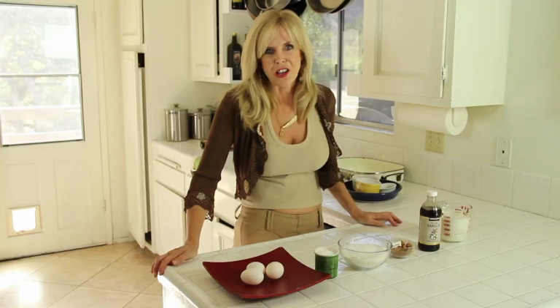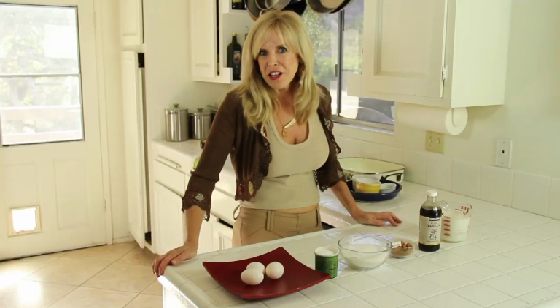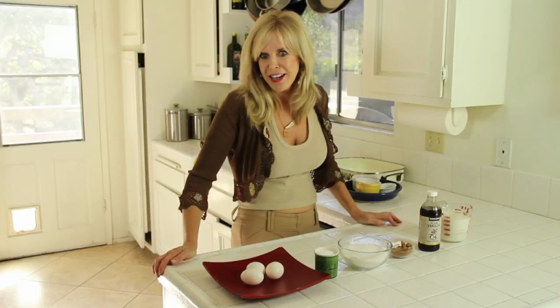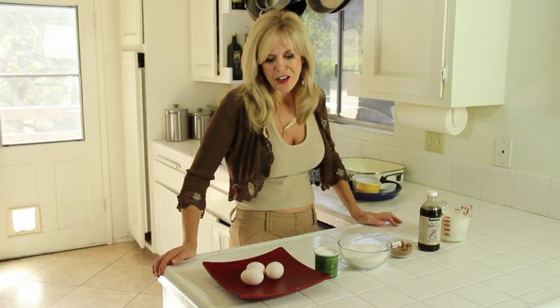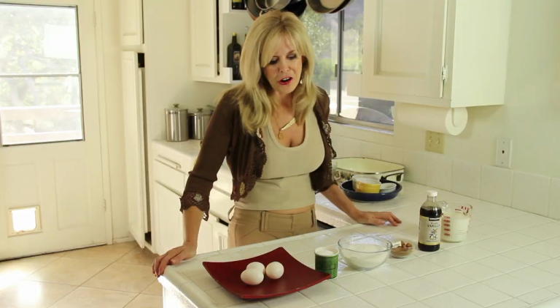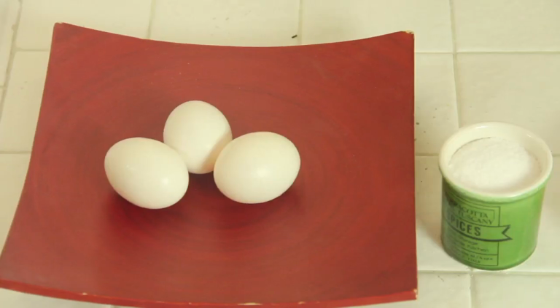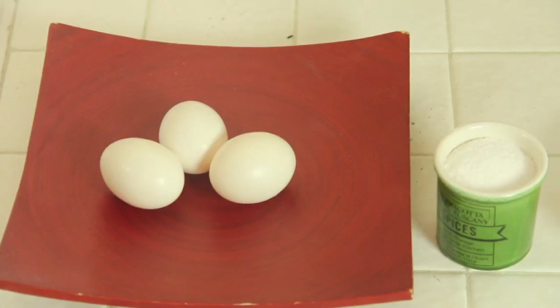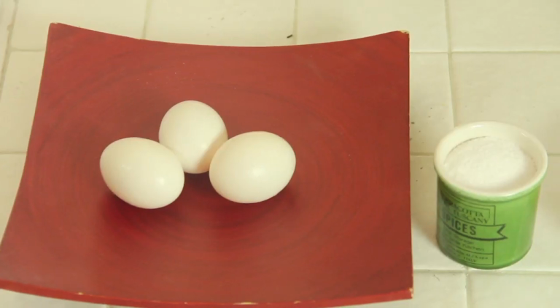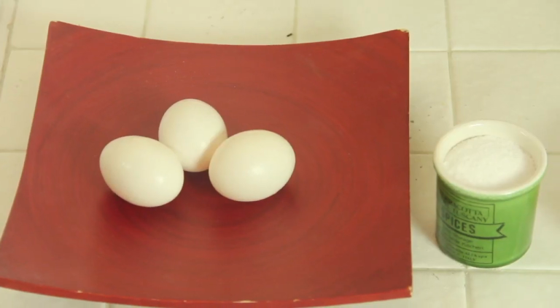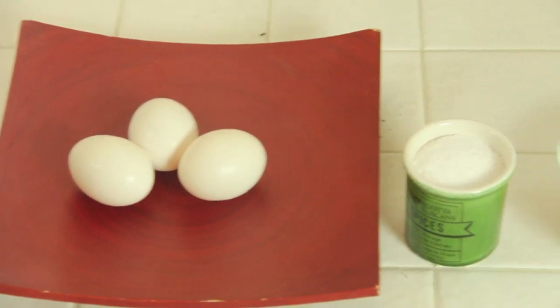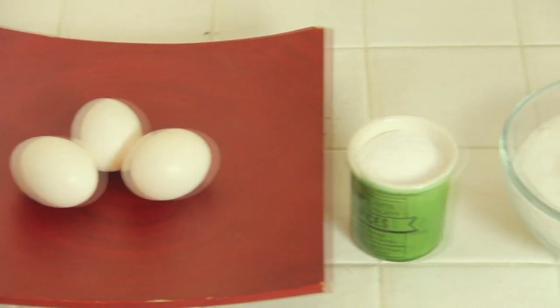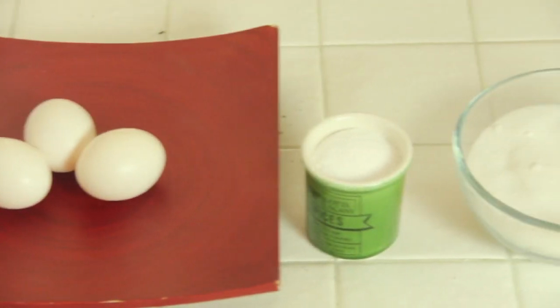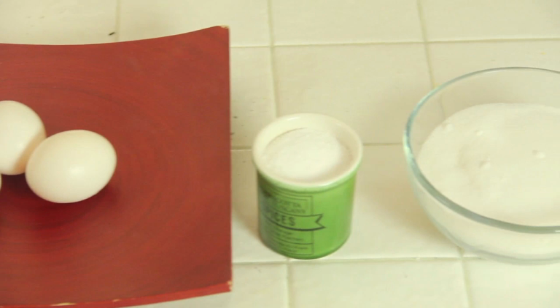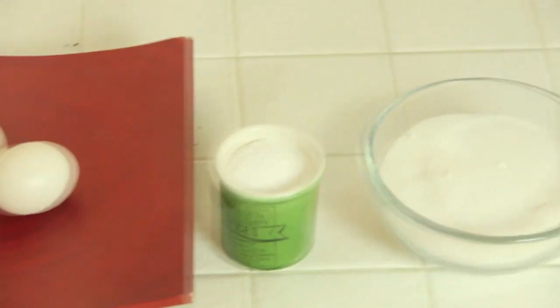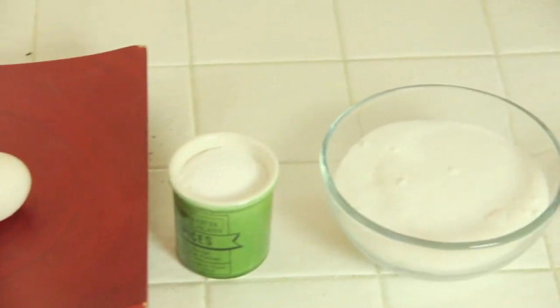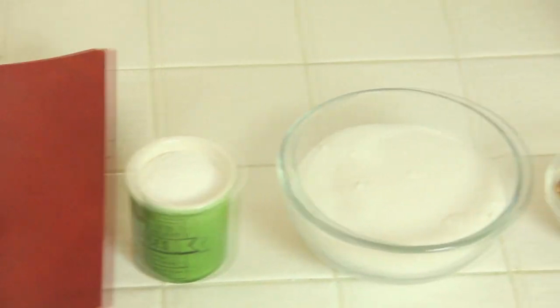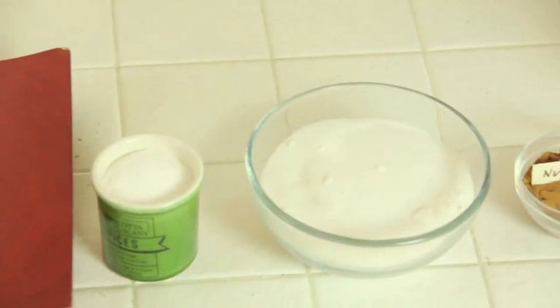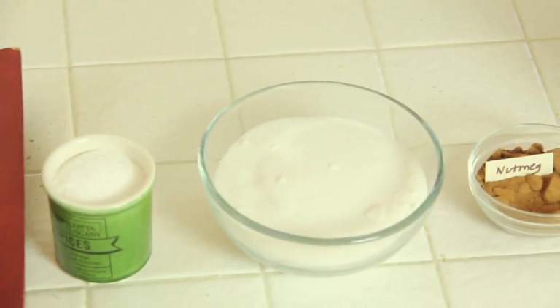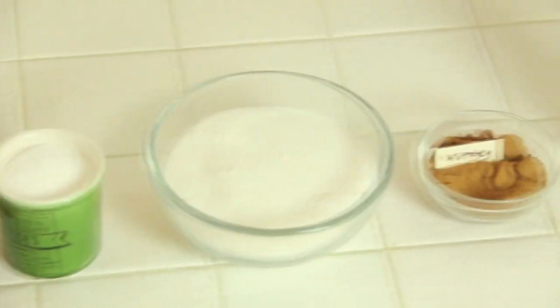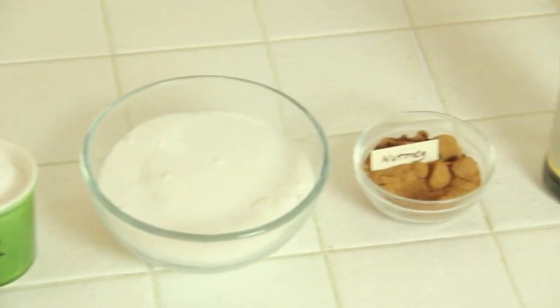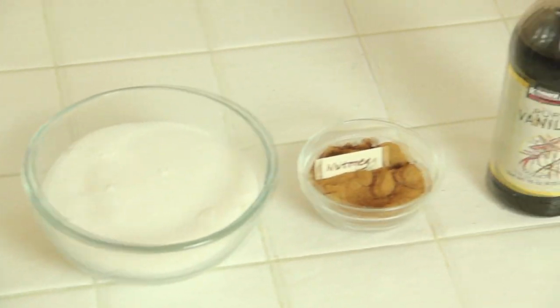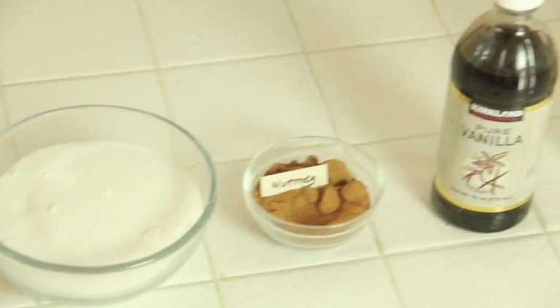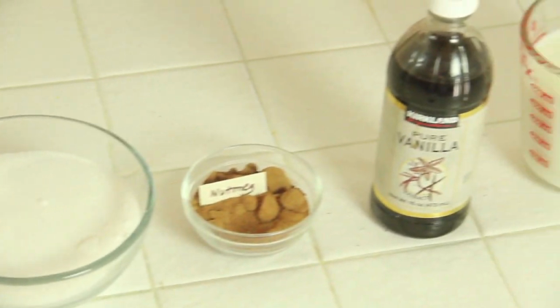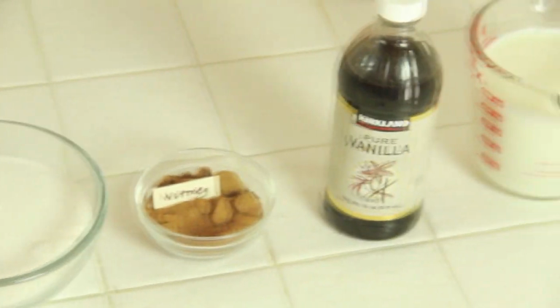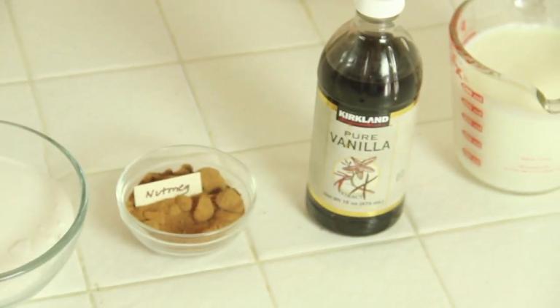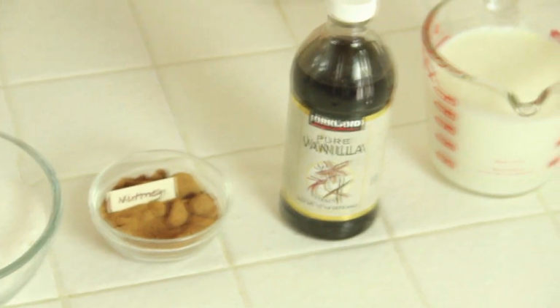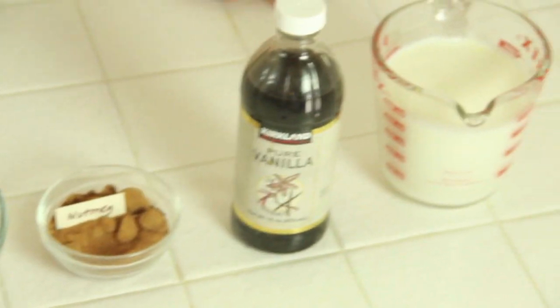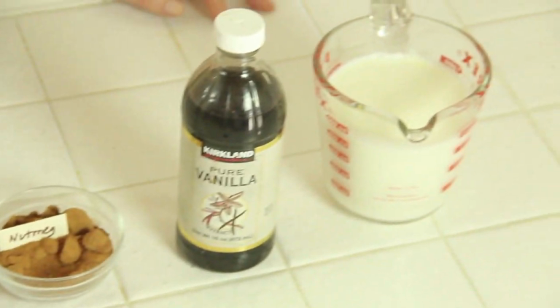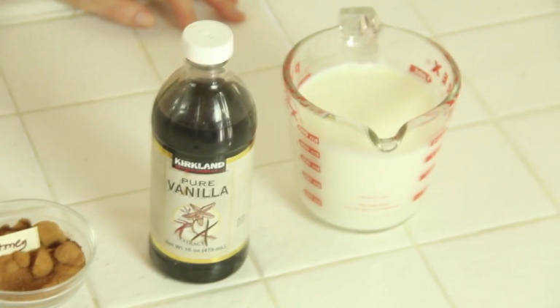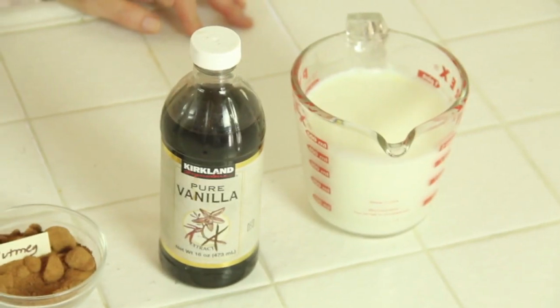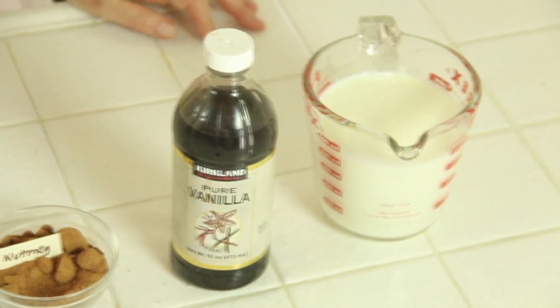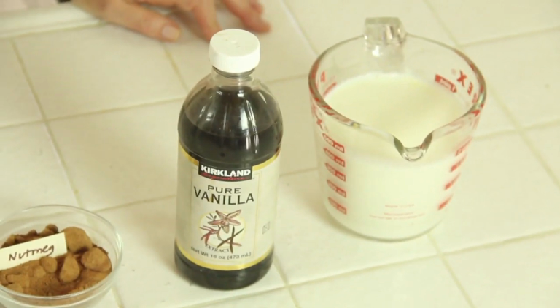All you need are three eggs, salt, sugar, nutmeg, vanilla, and milk. That's it.